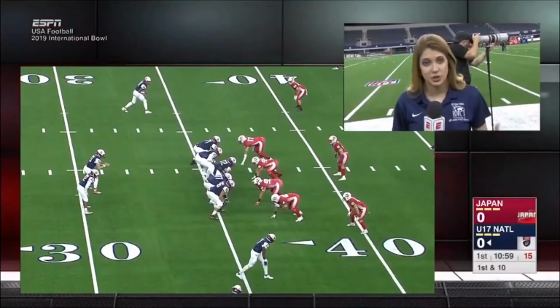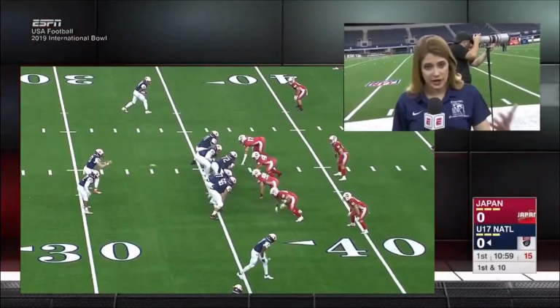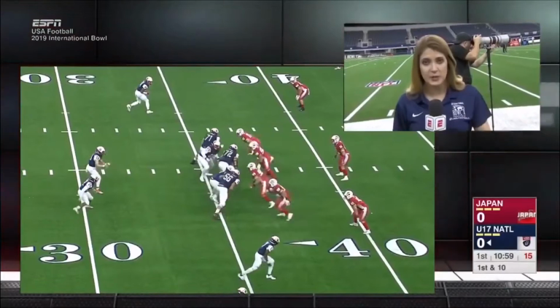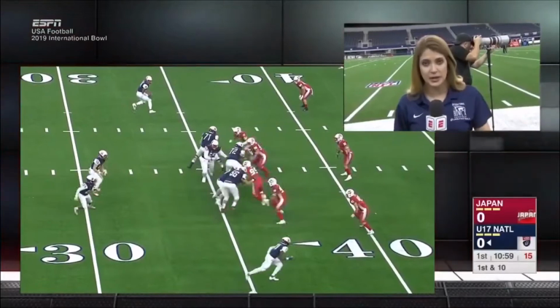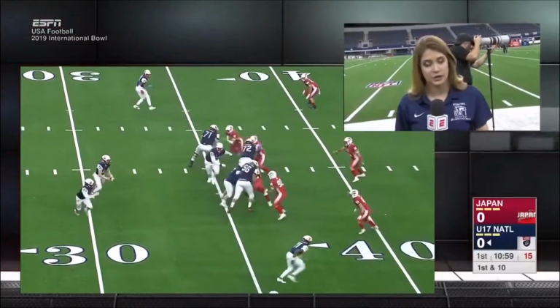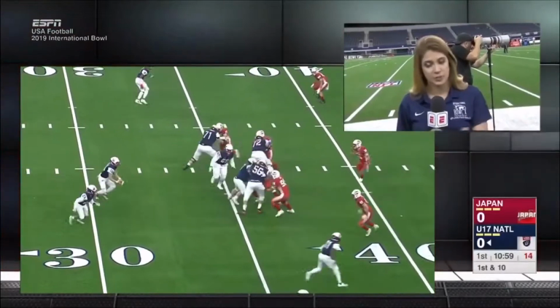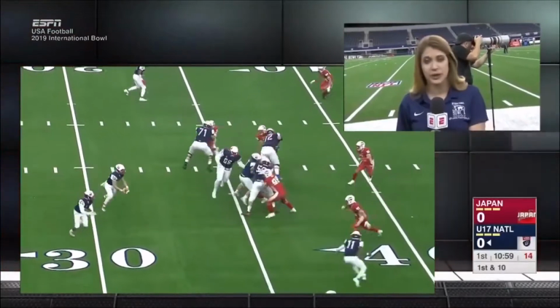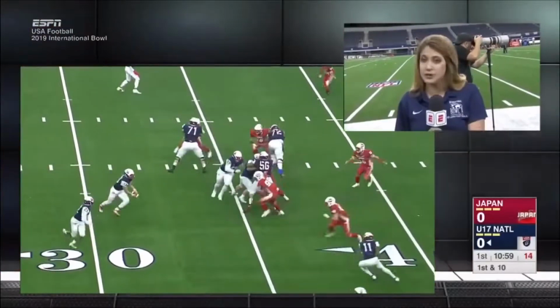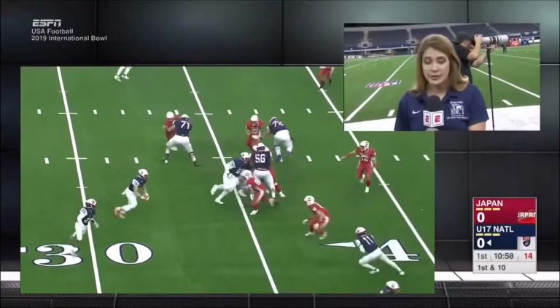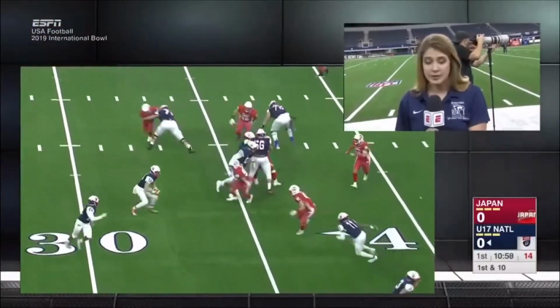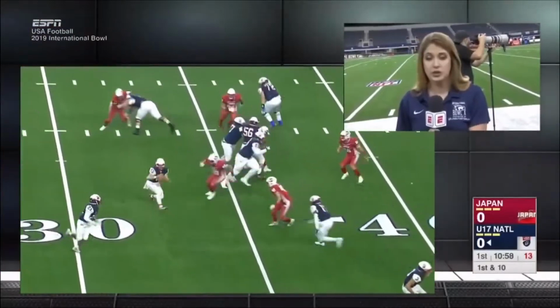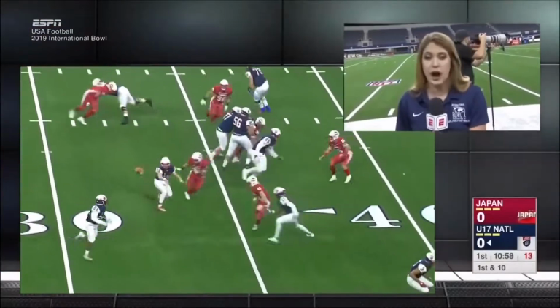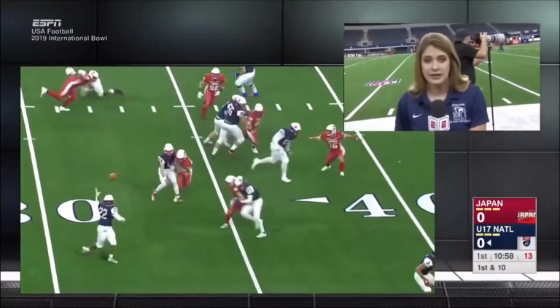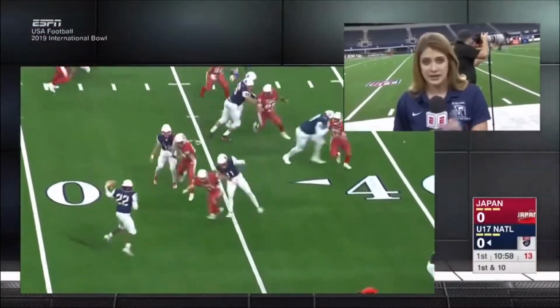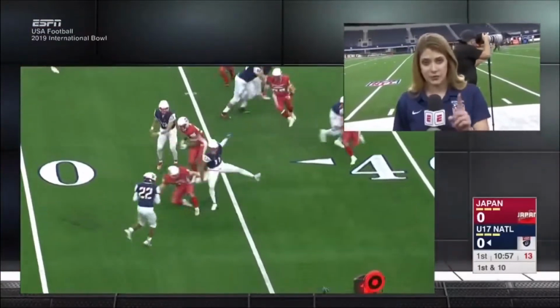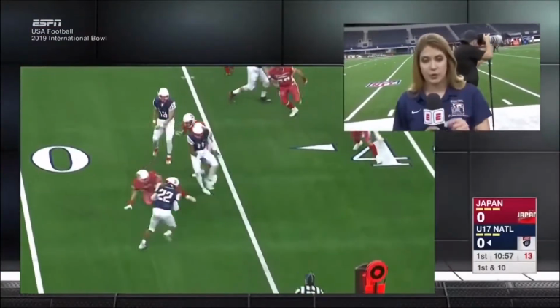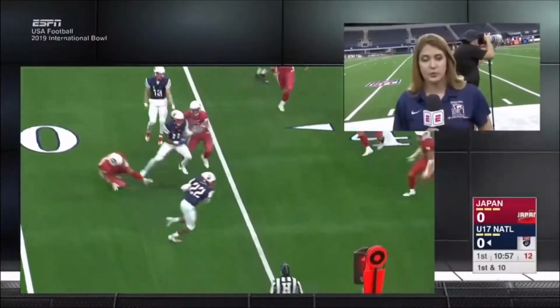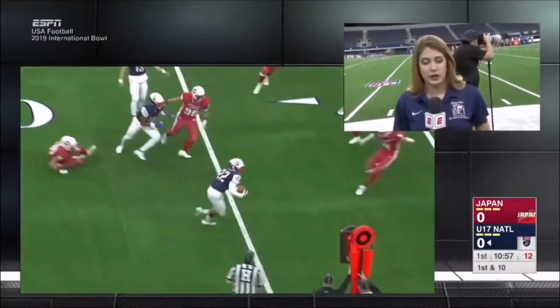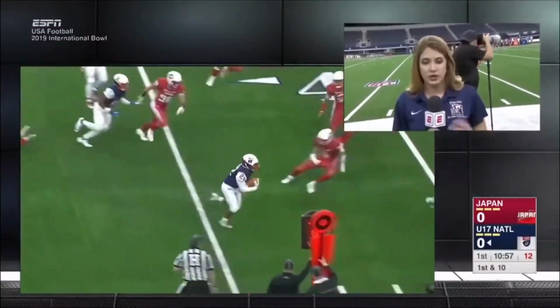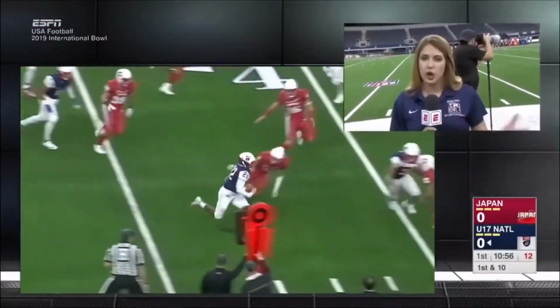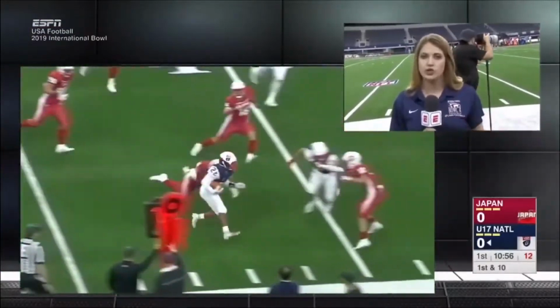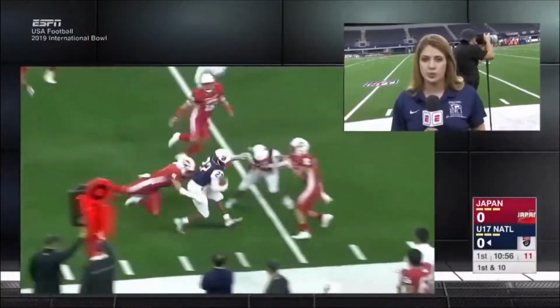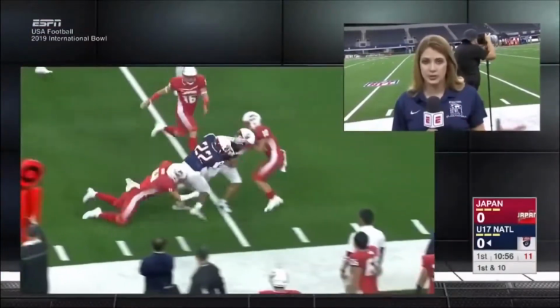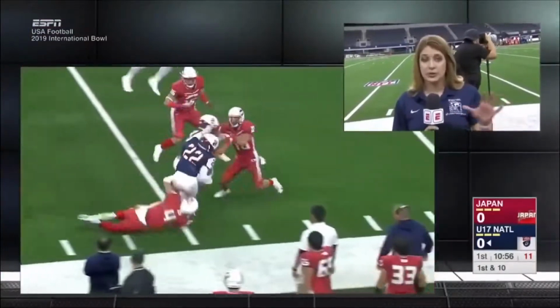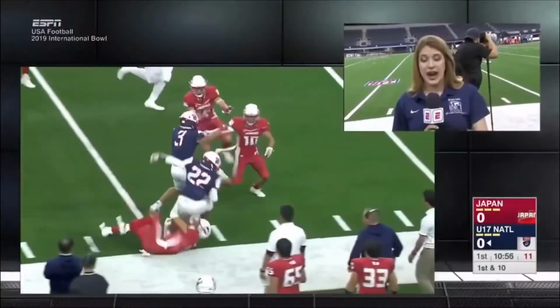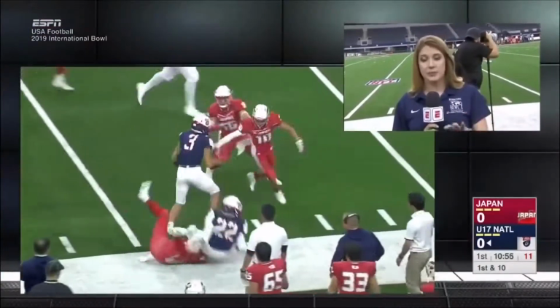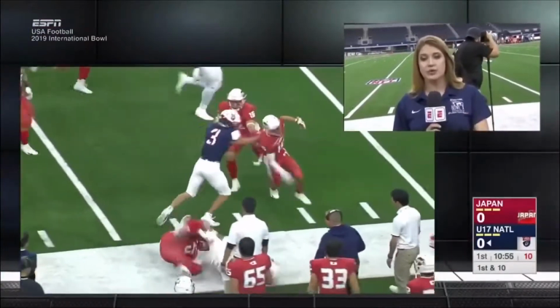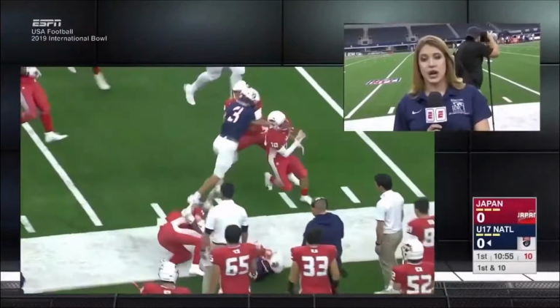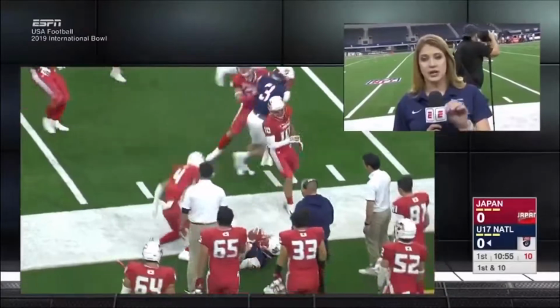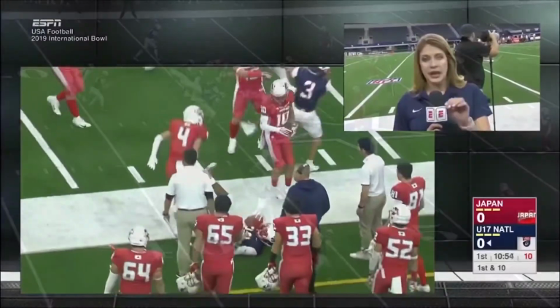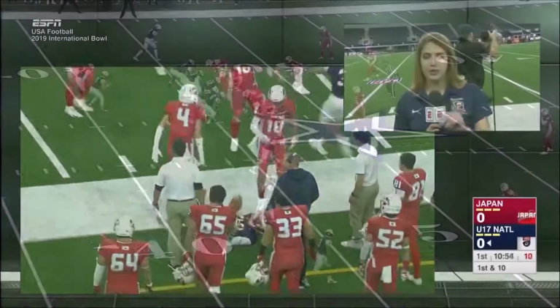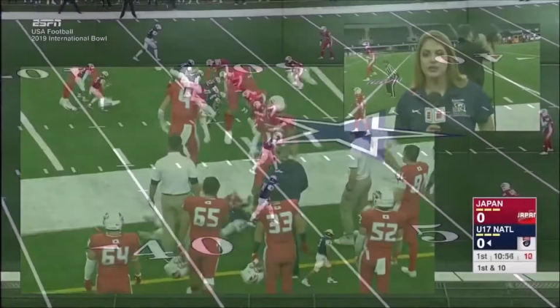The coaches speak English, and the players do not, except for one player. So the coaches rely mostly on a translator.